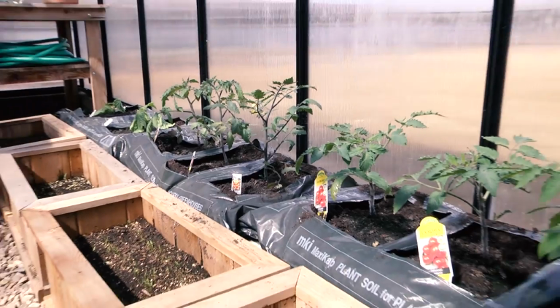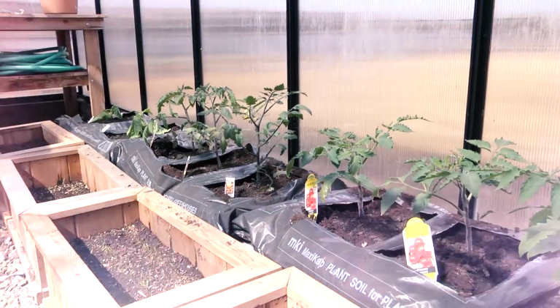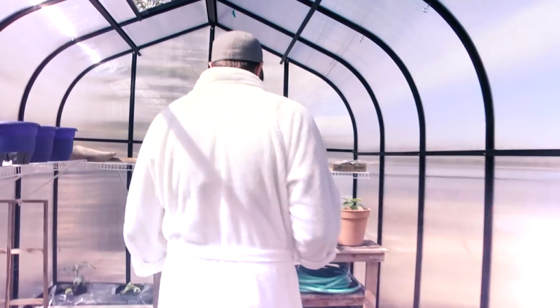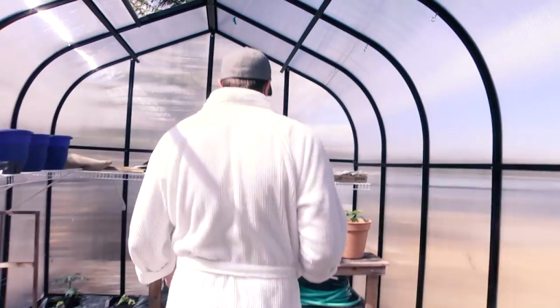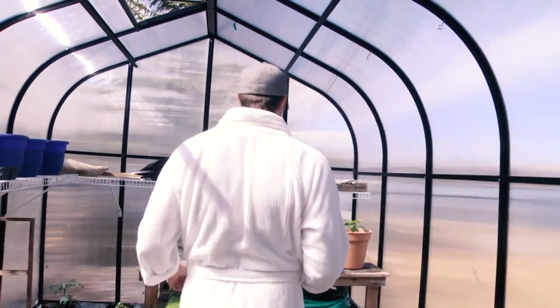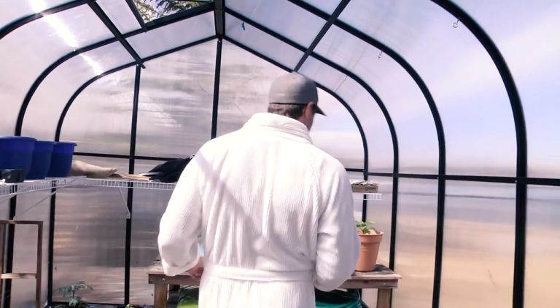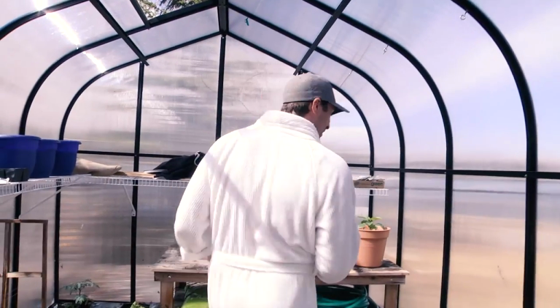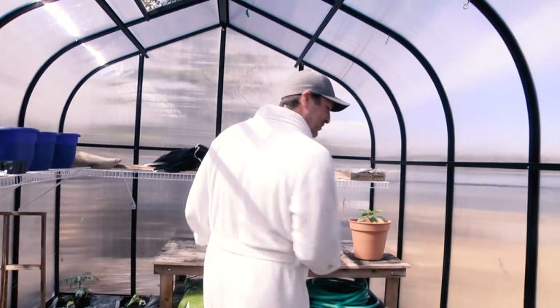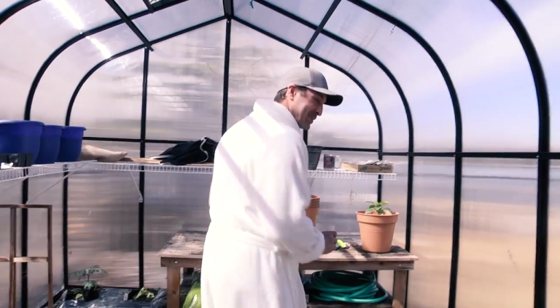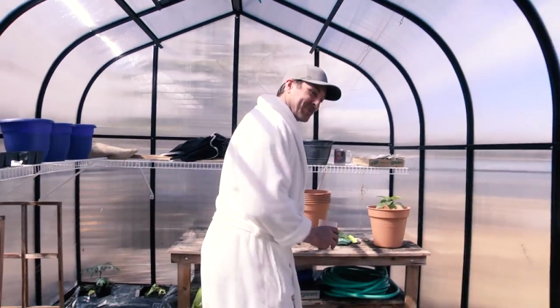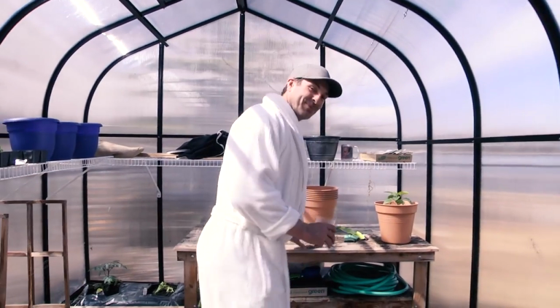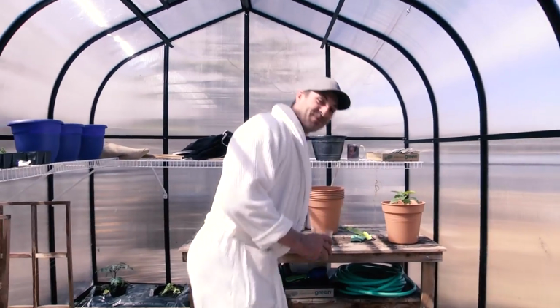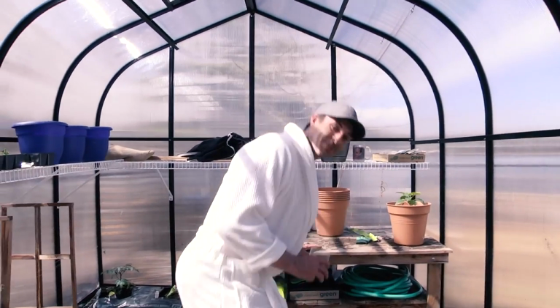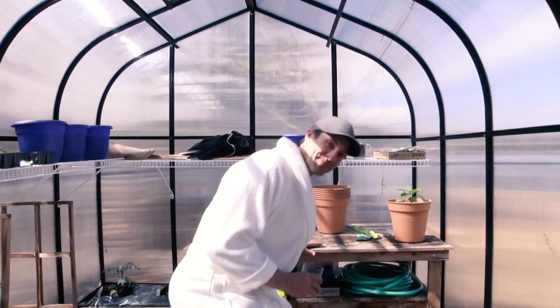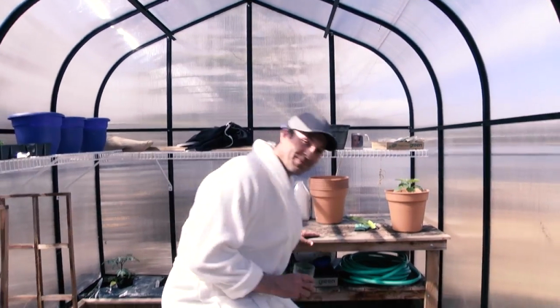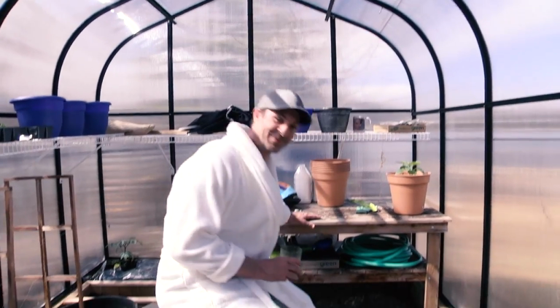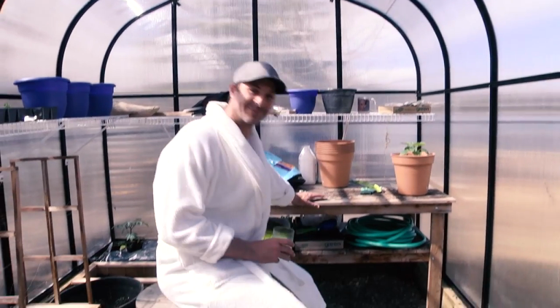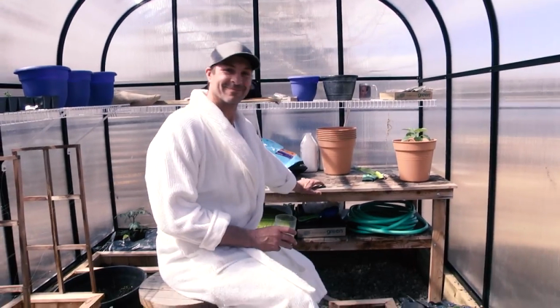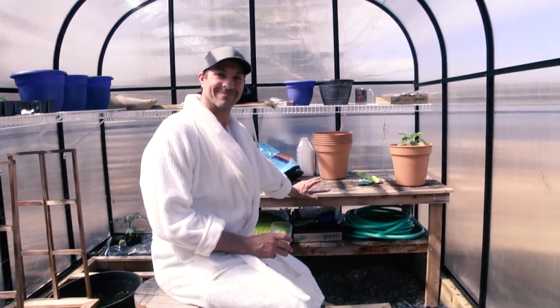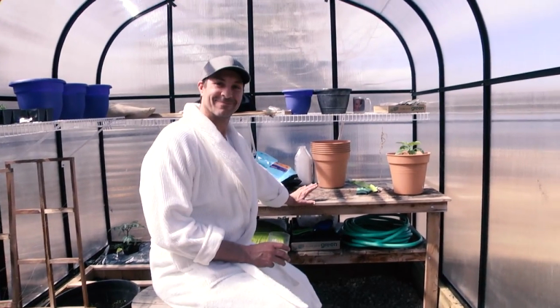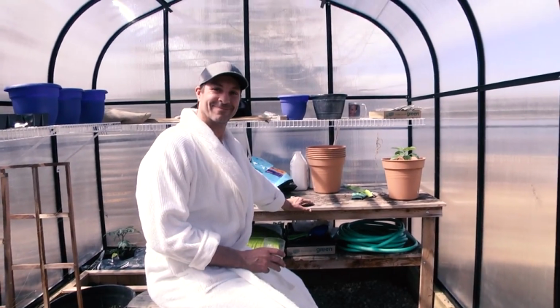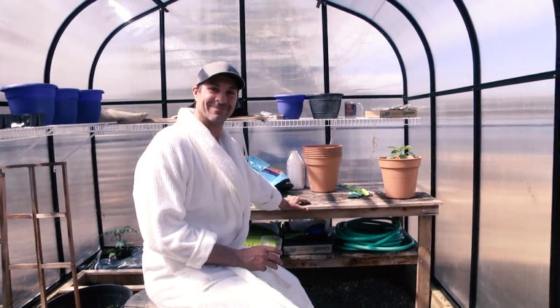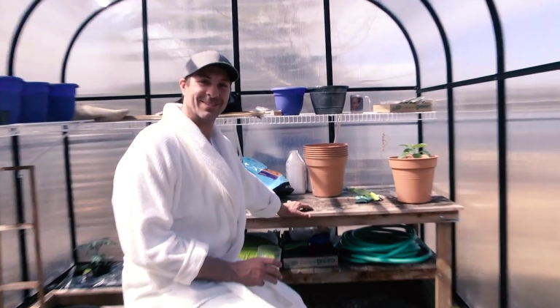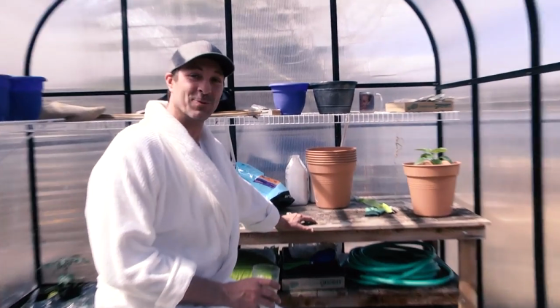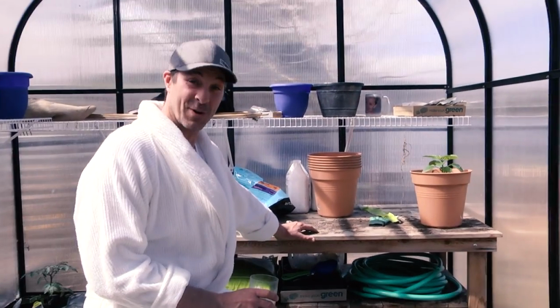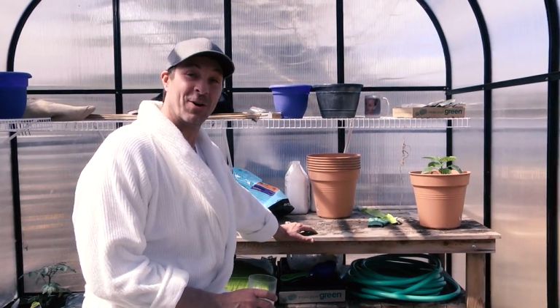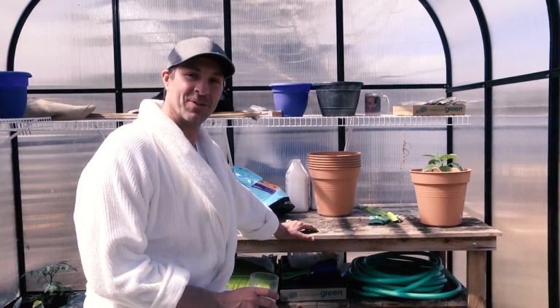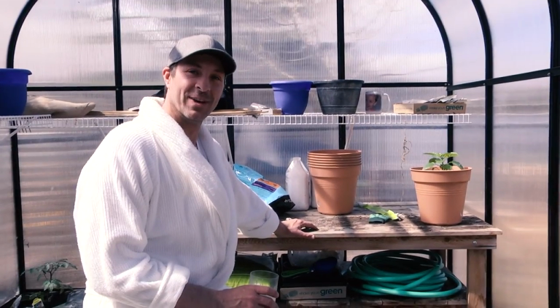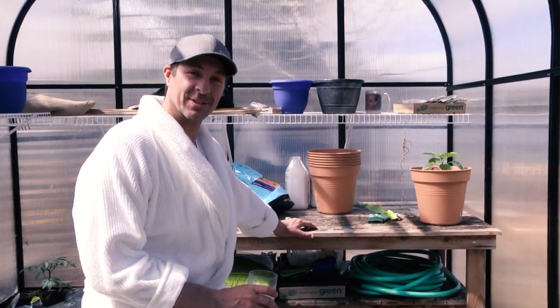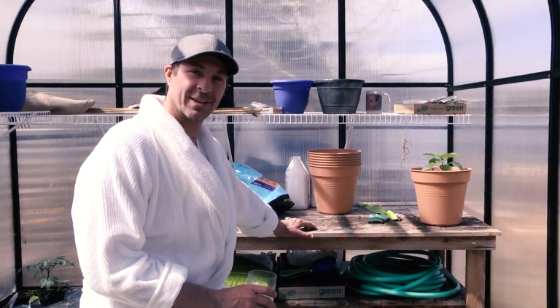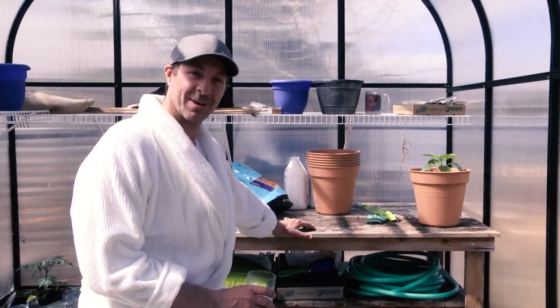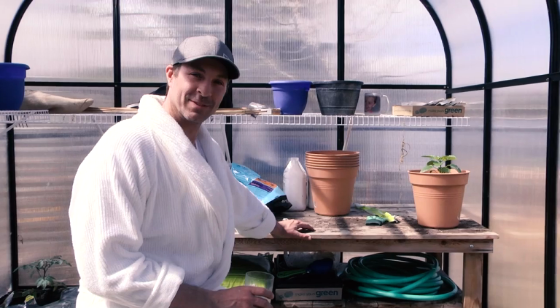In my greenhouse — where all the magic happens.